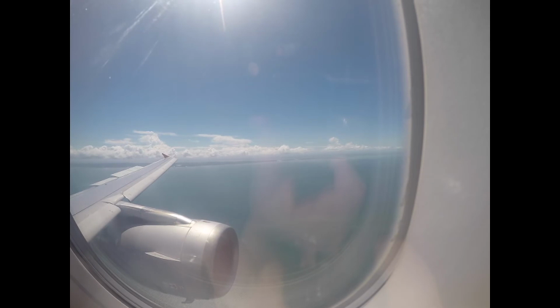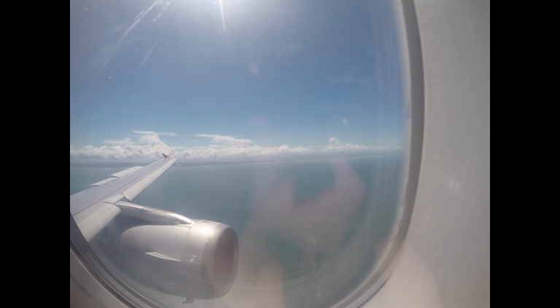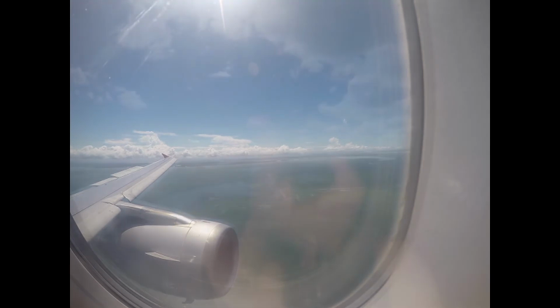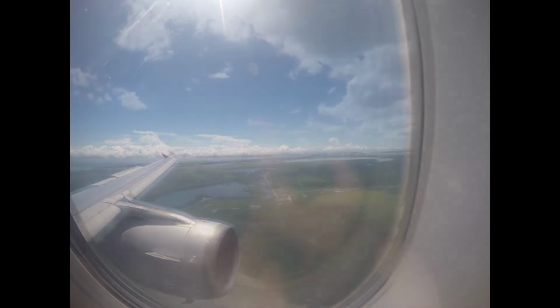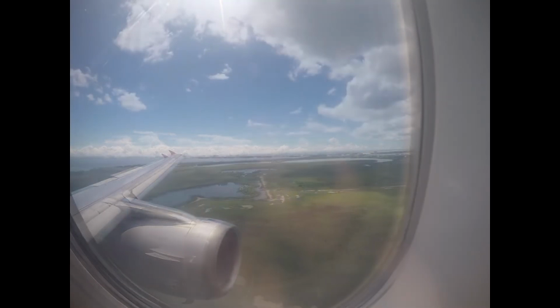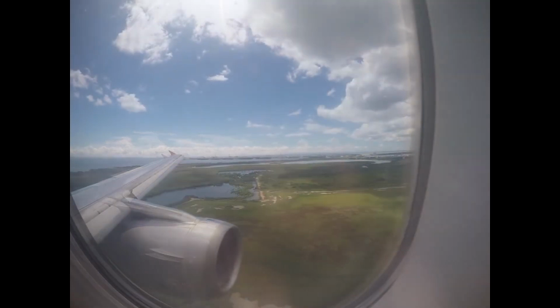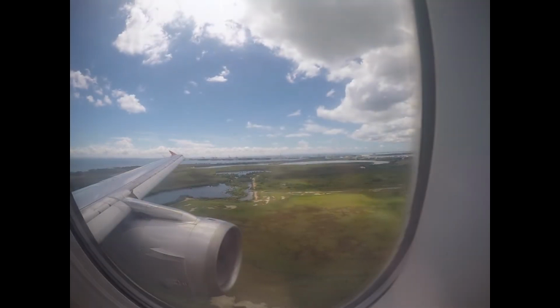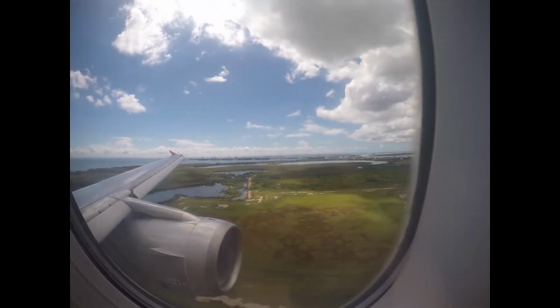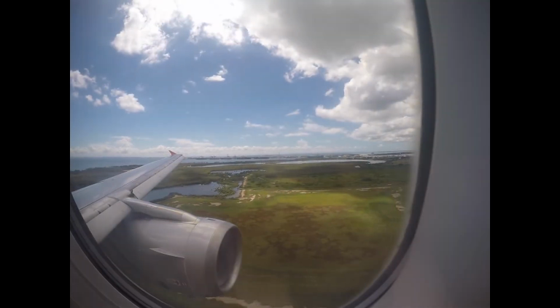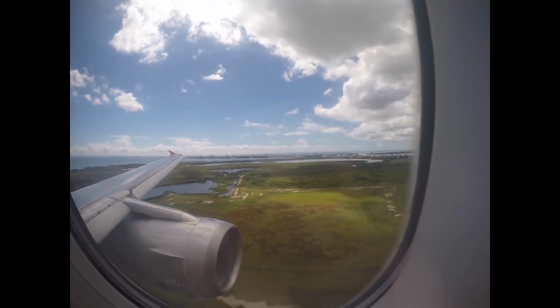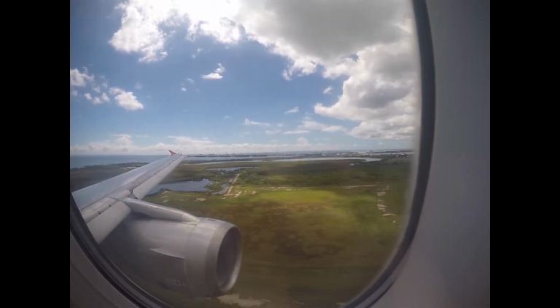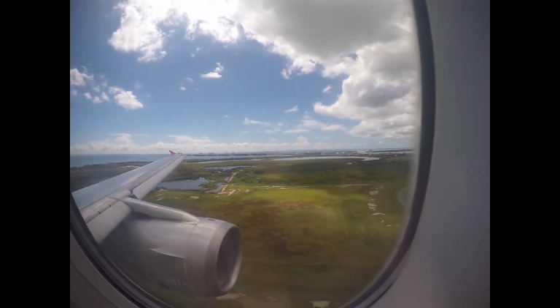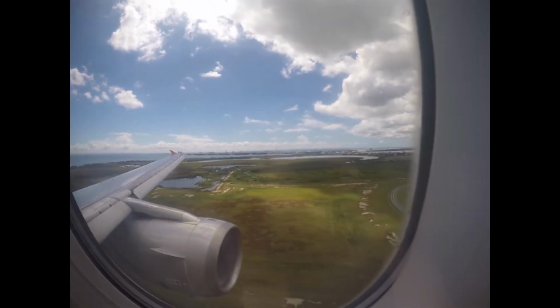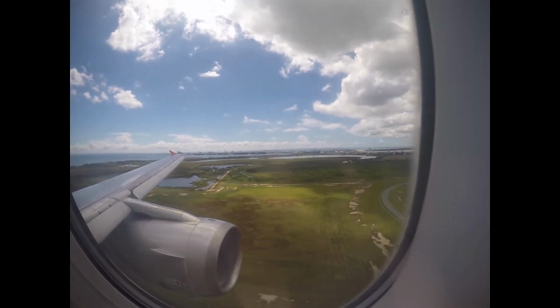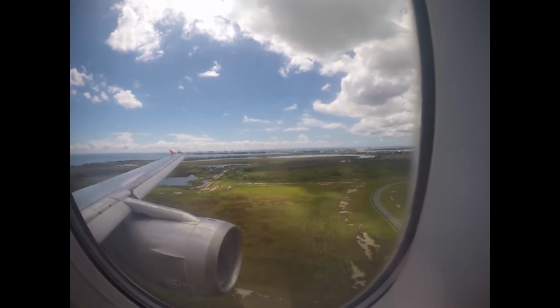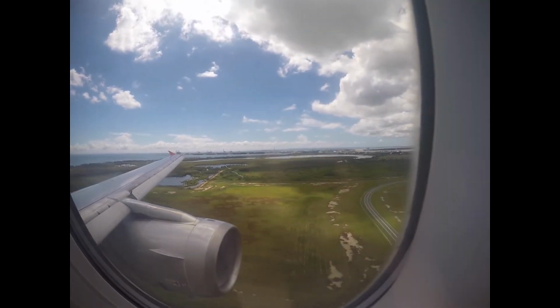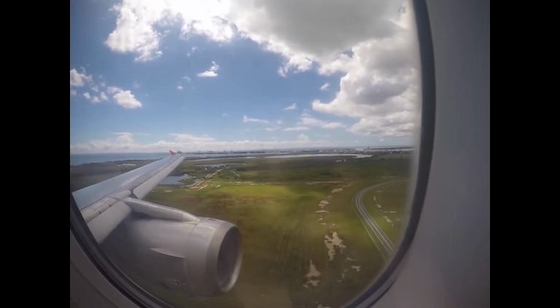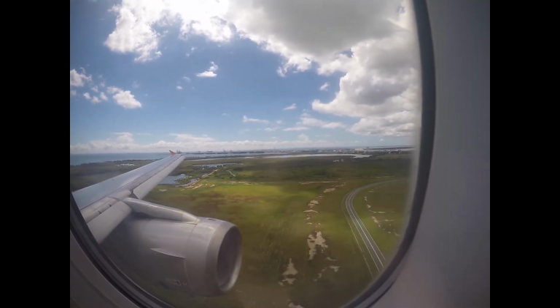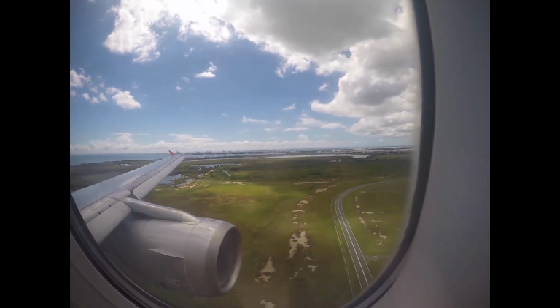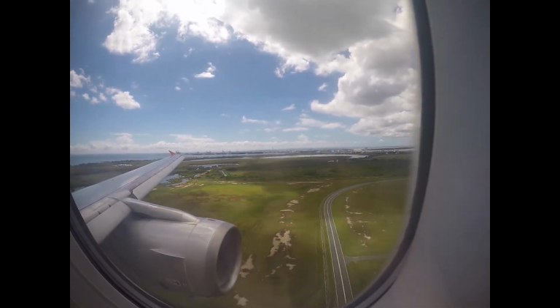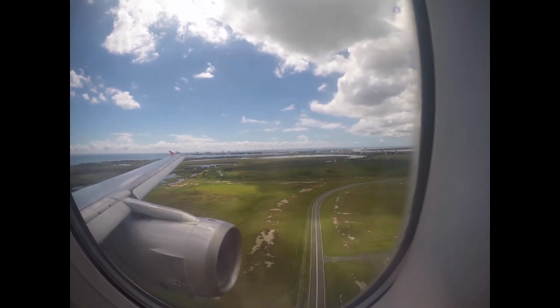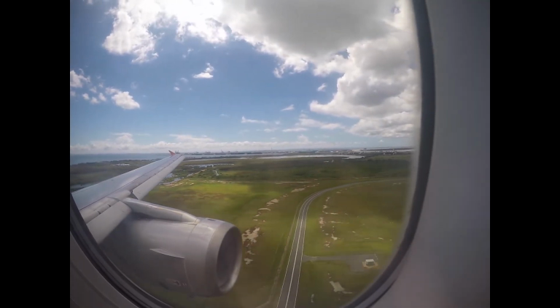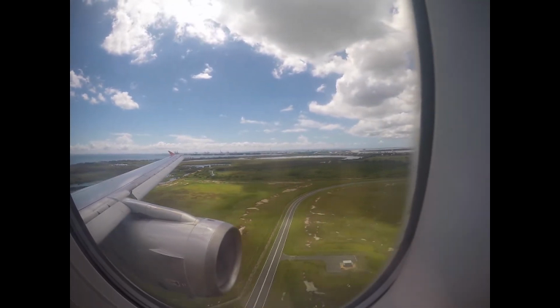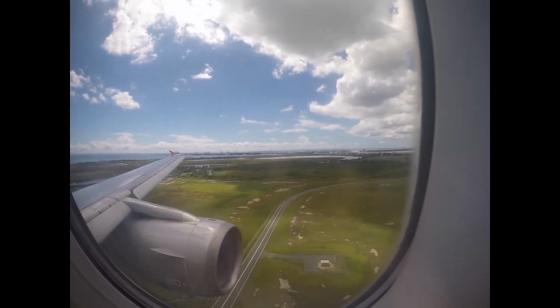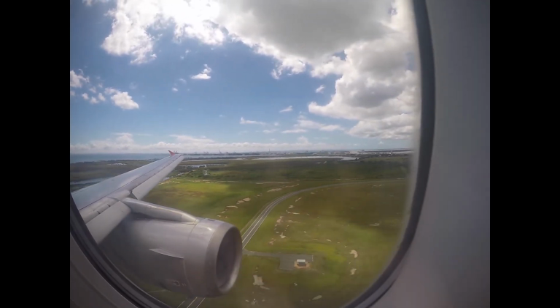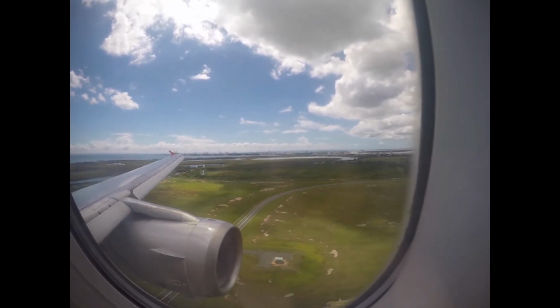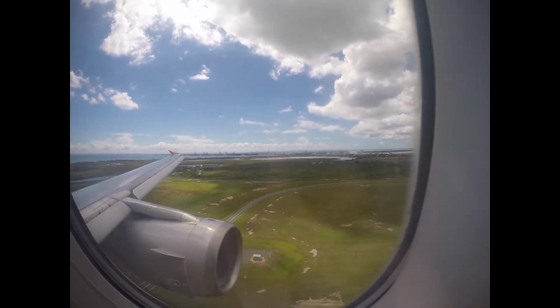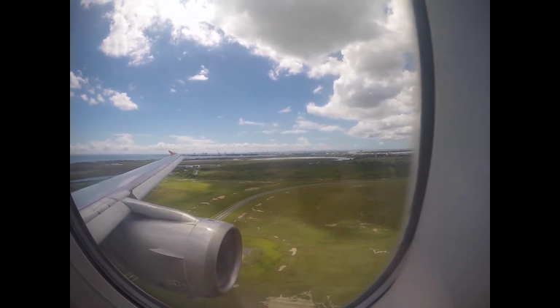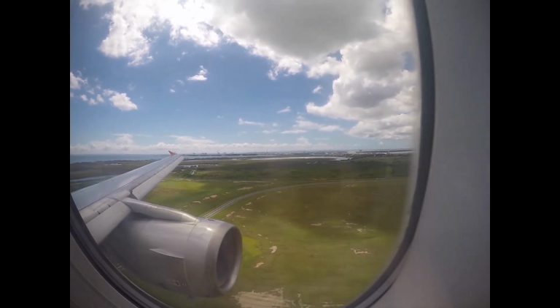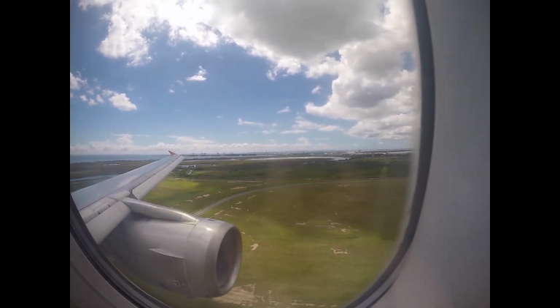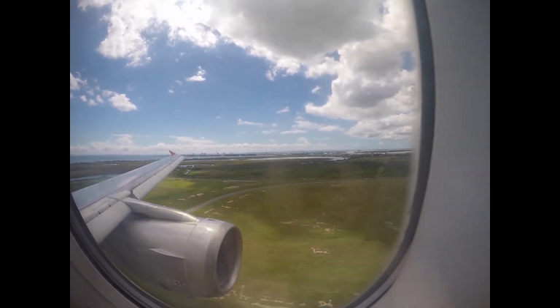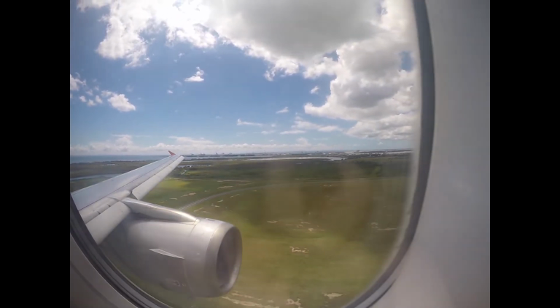Now sit back and enjoy the unedited footage of the landing onto runway 19 Left at Brisbane.